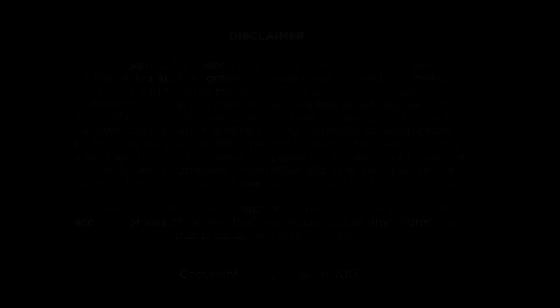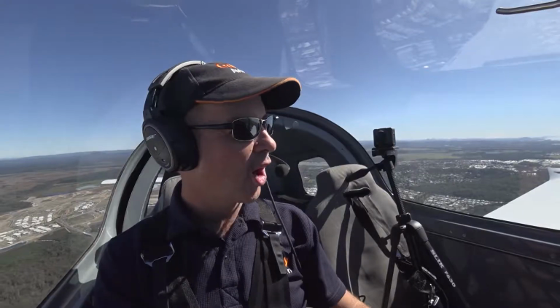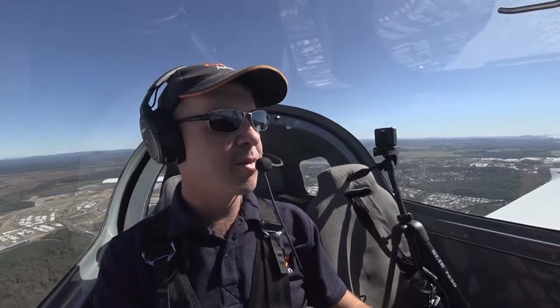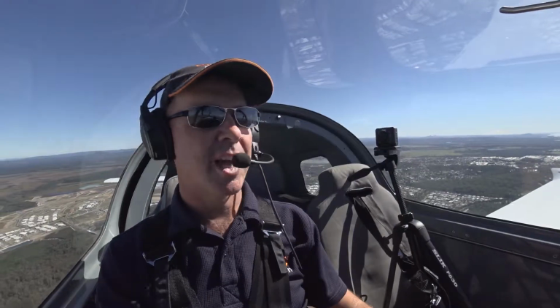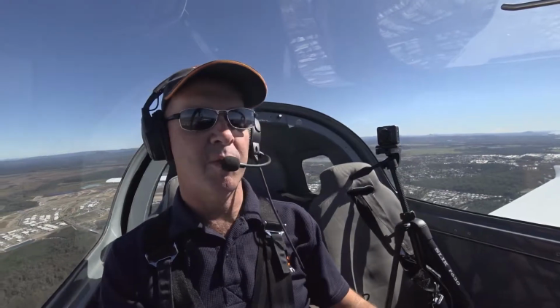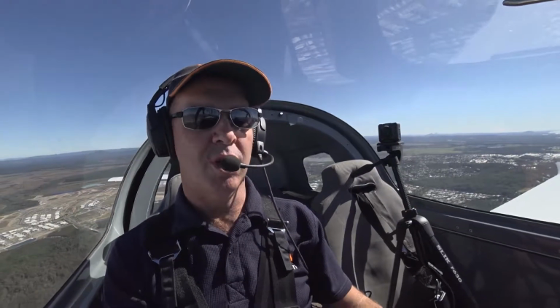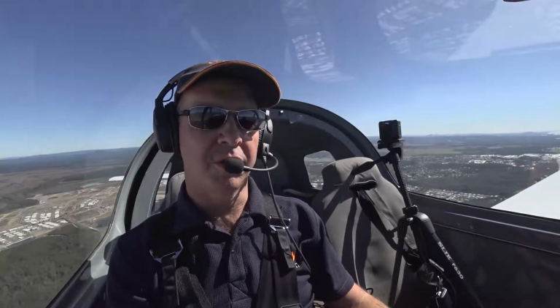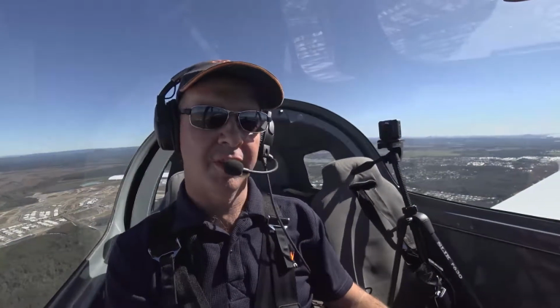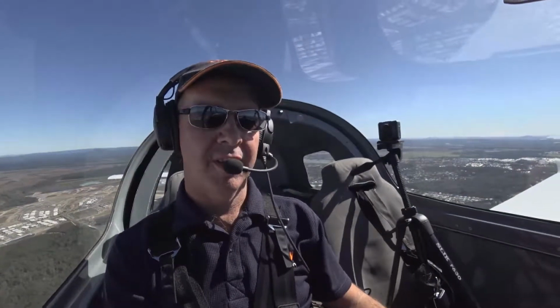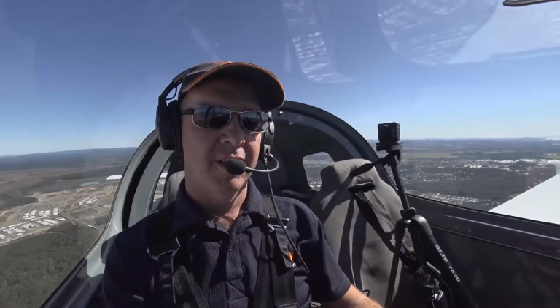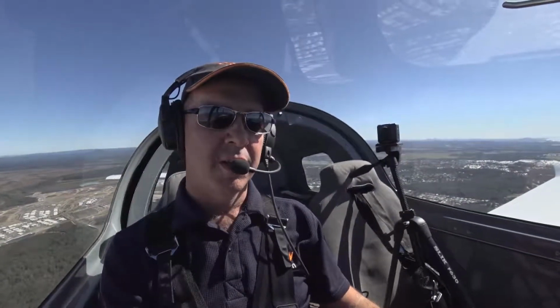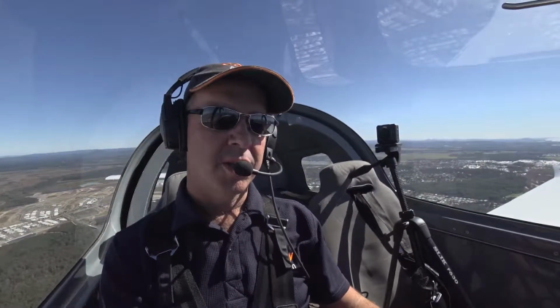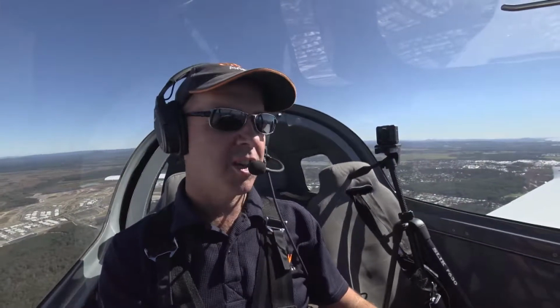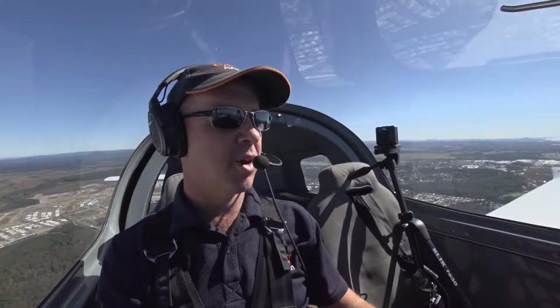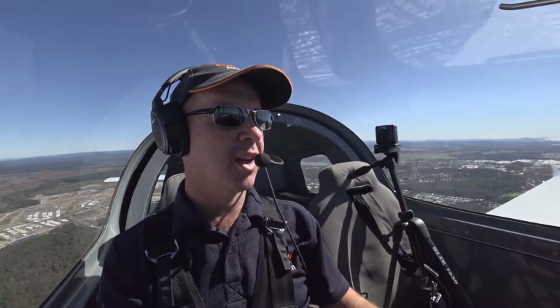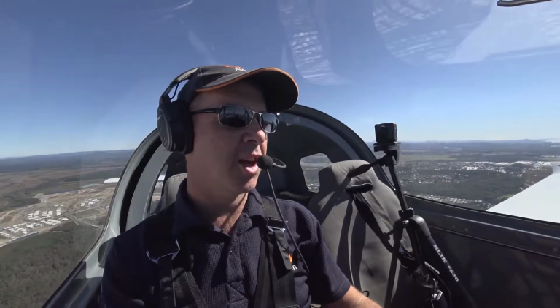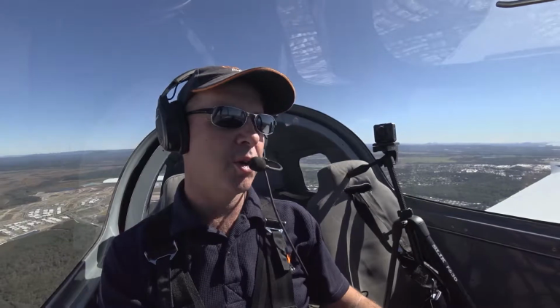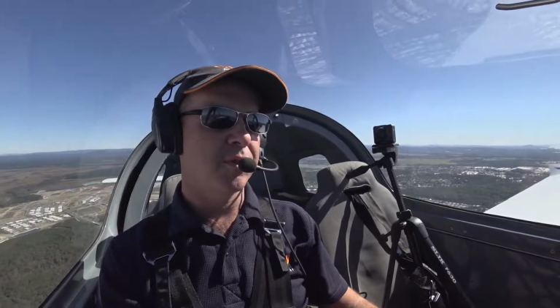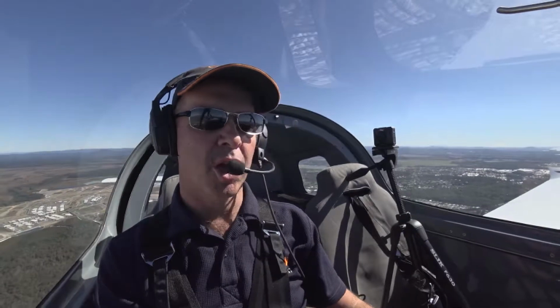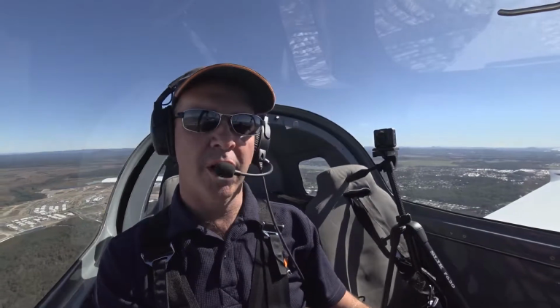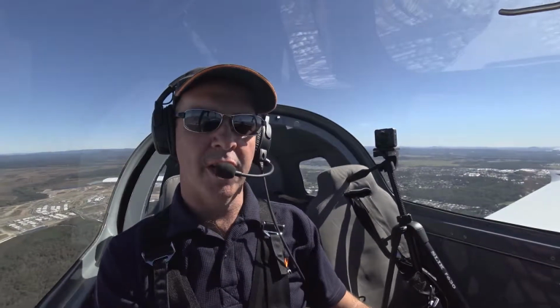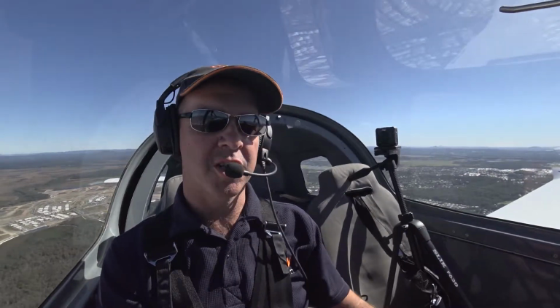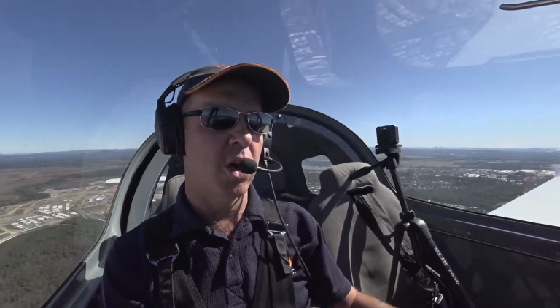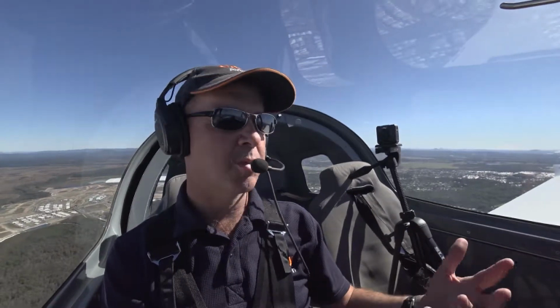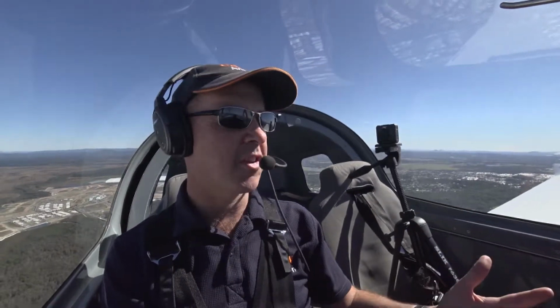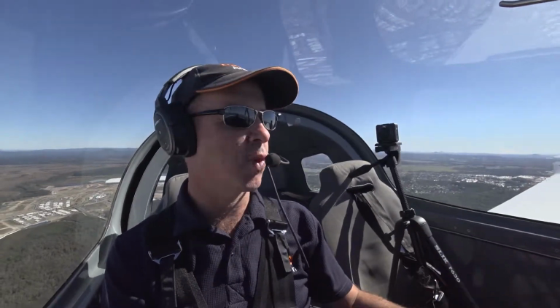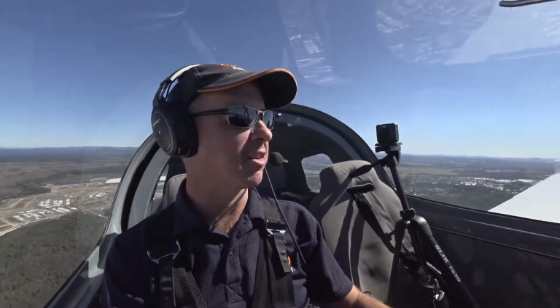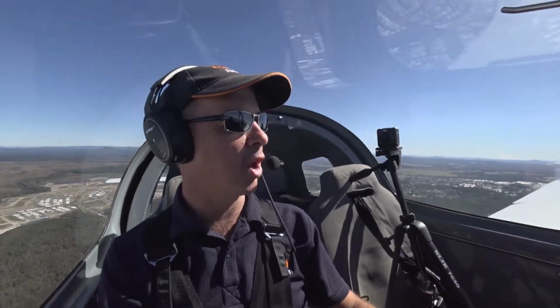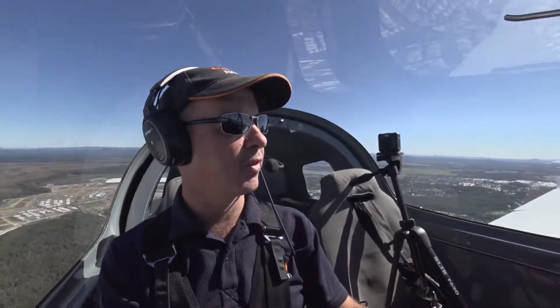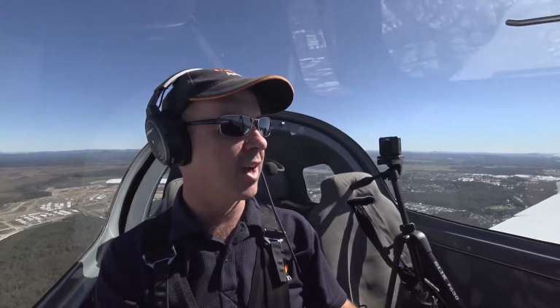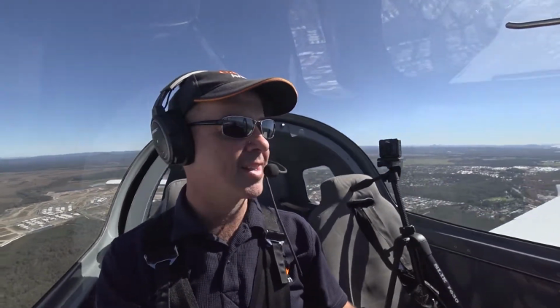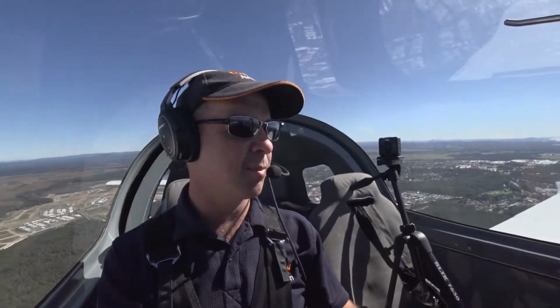Hi, I'm Damien Wells, Chief Pilot and owner of GoFly Aviation, and welcome to this week's GoFly Tips.